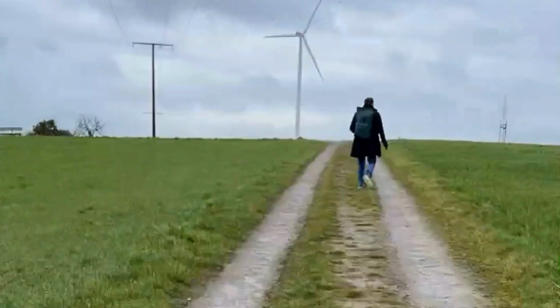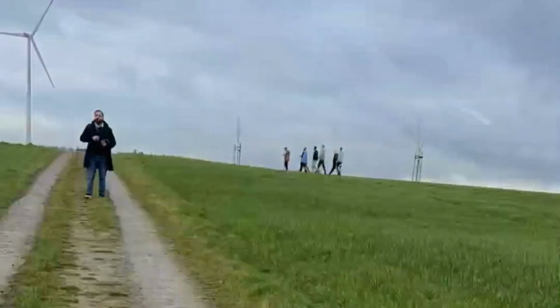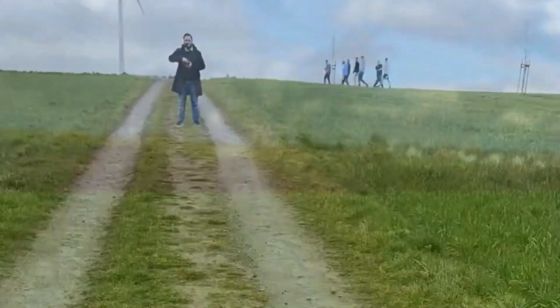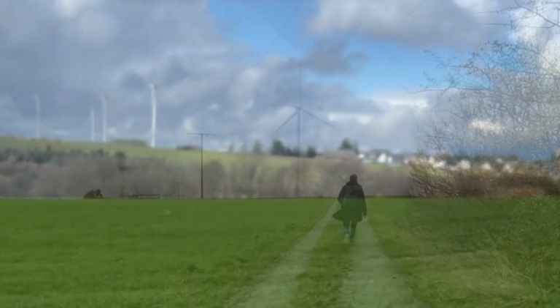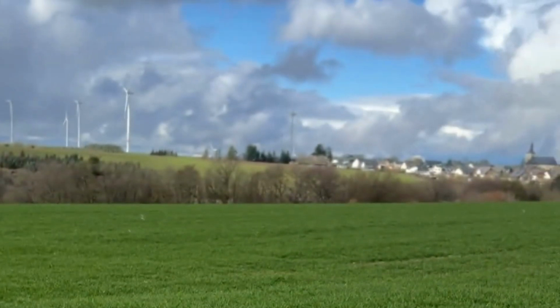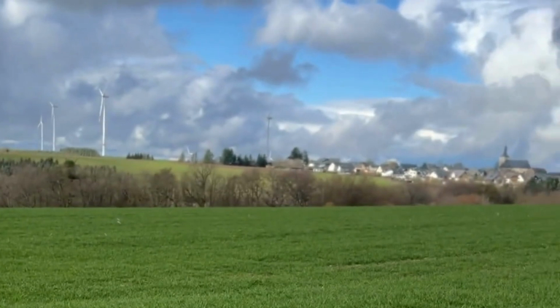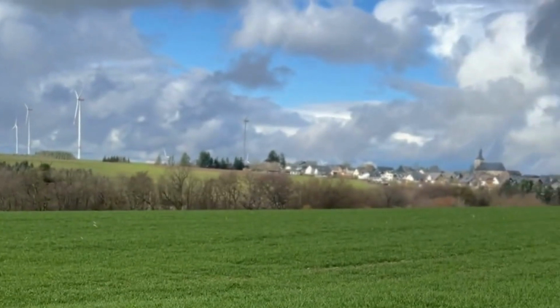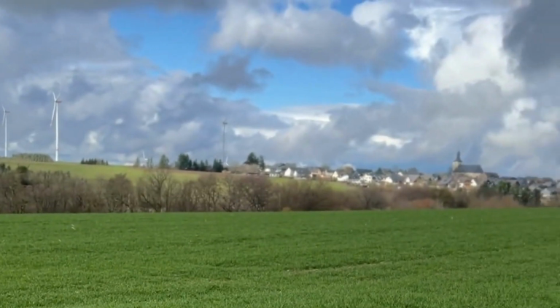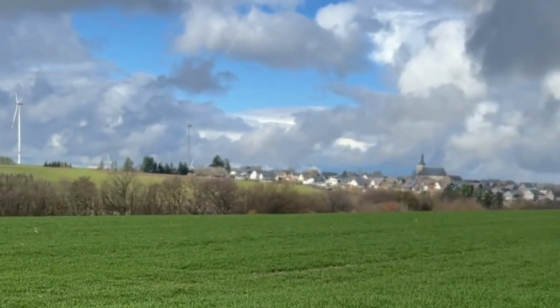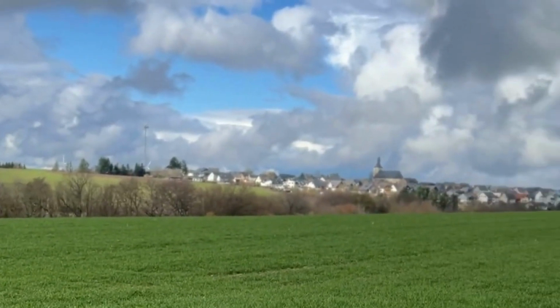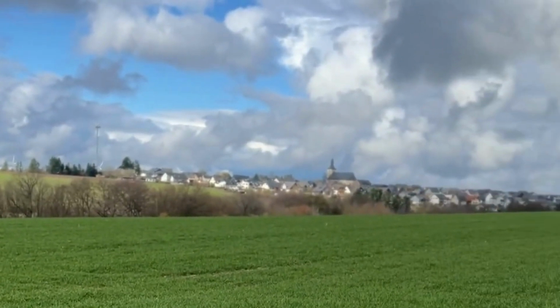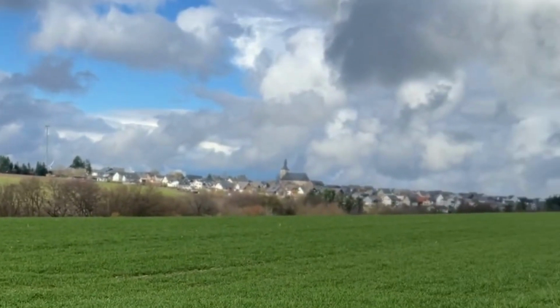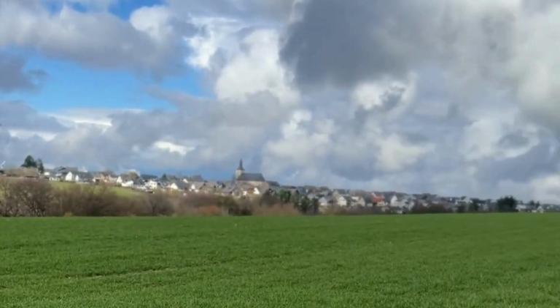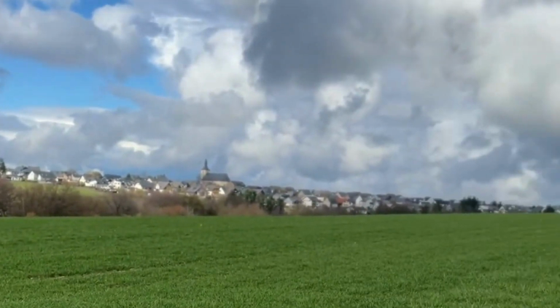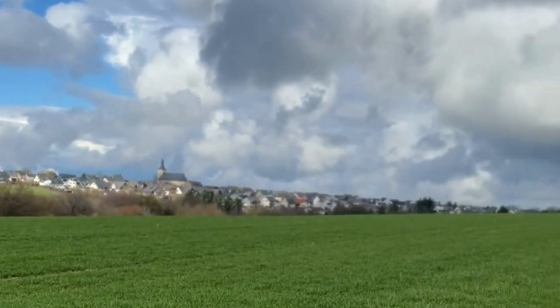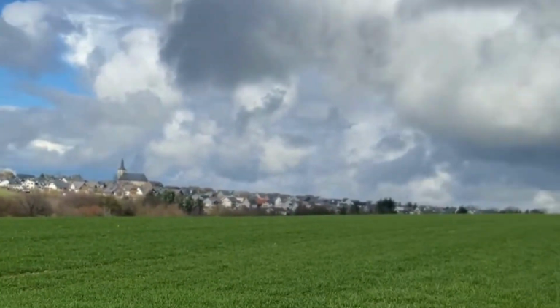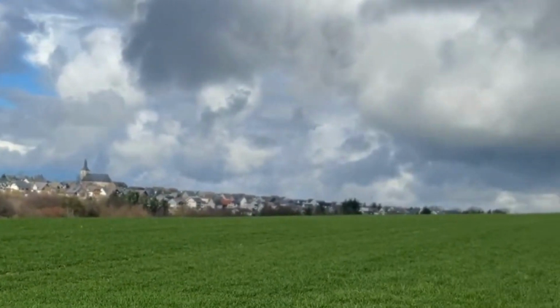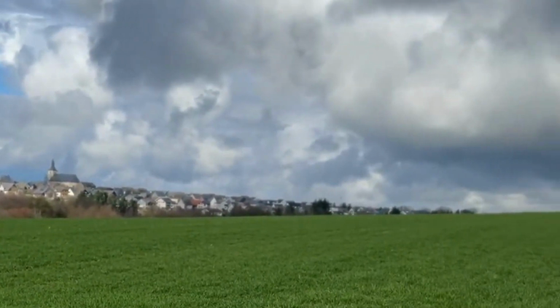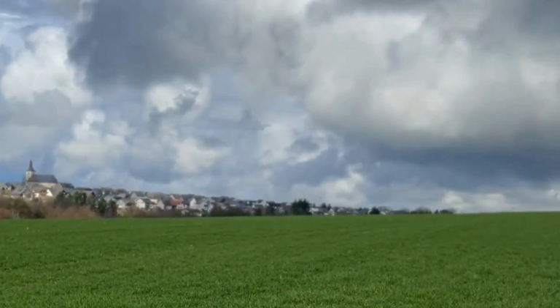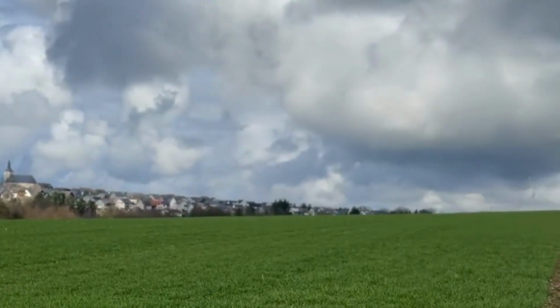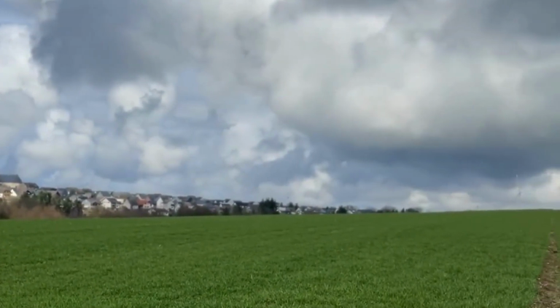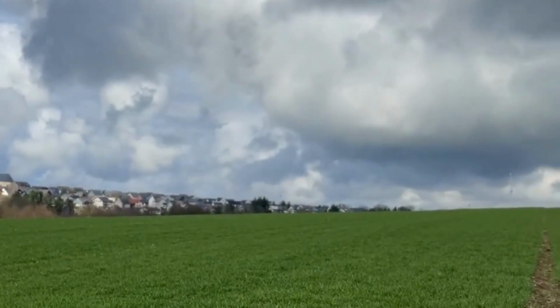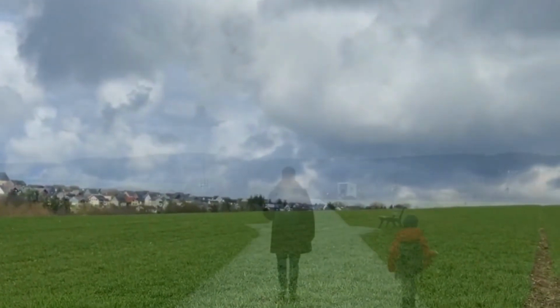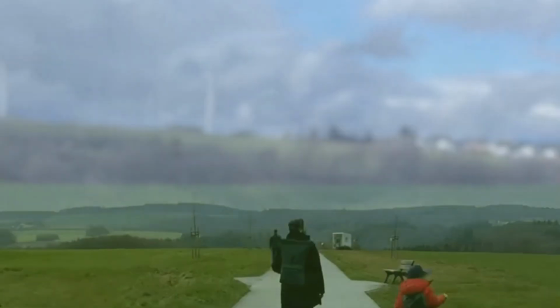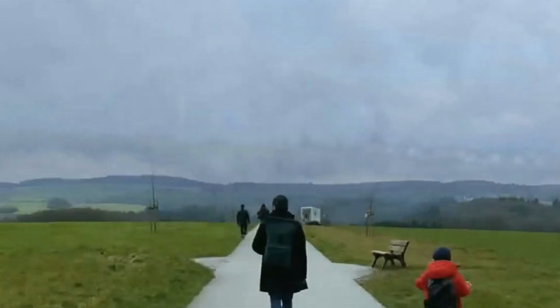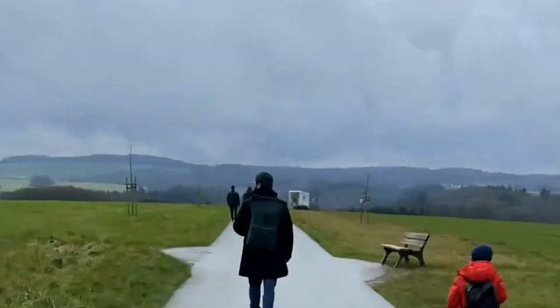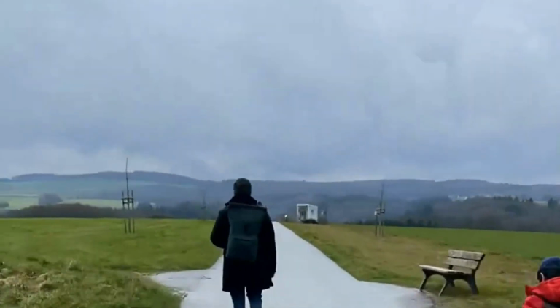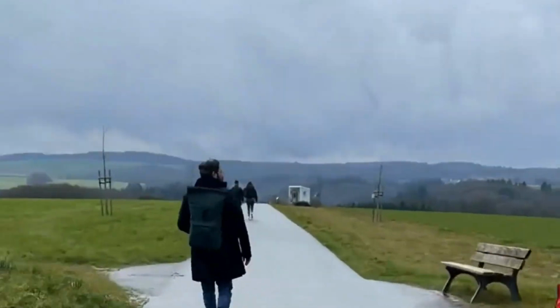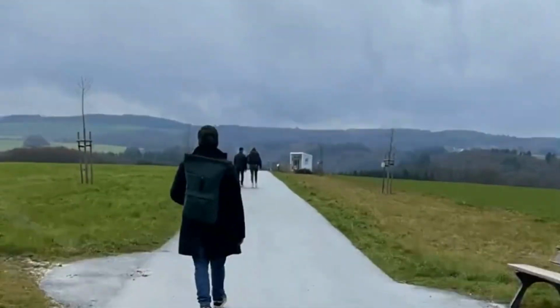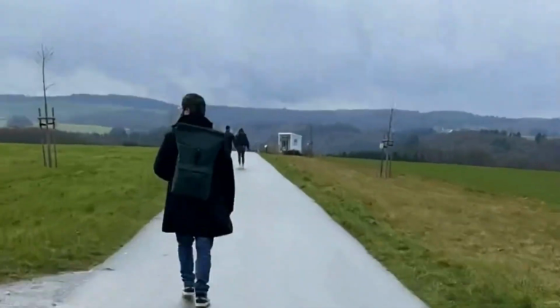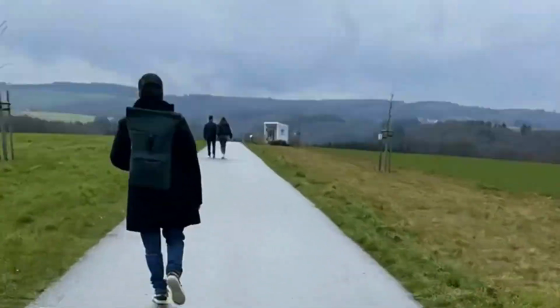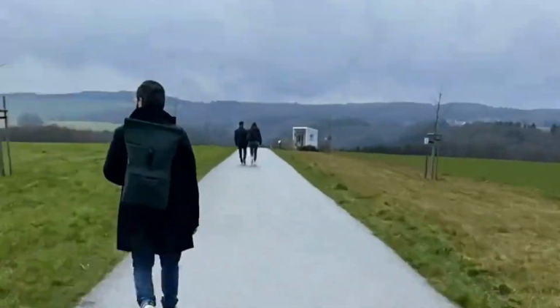You could actually listen to the birds and the sounds of nature. It feels so peaceful and calming.